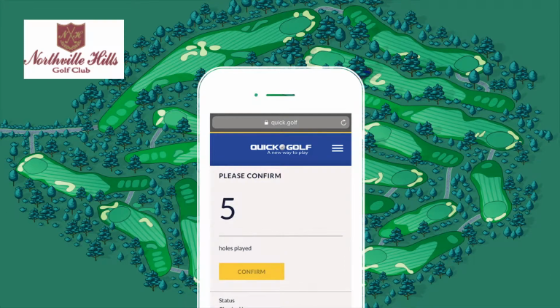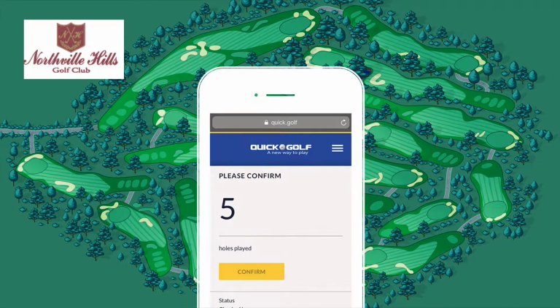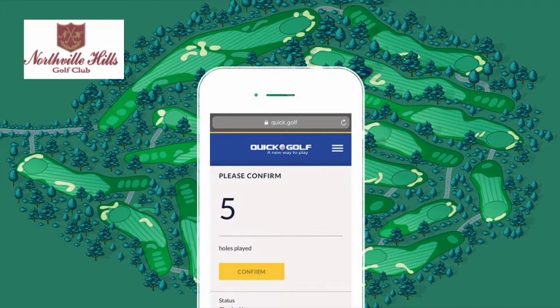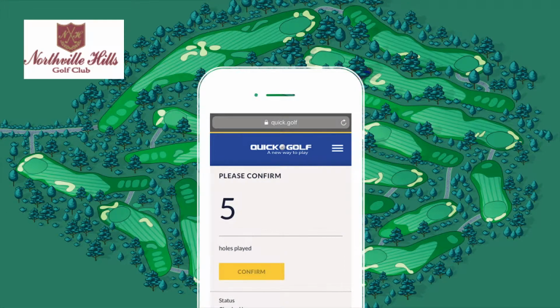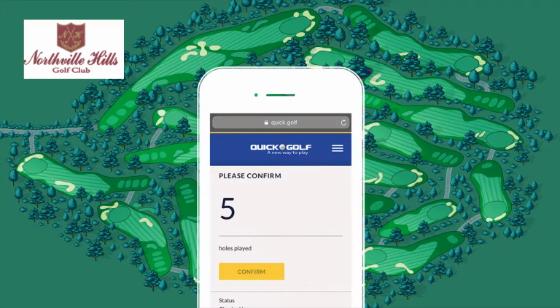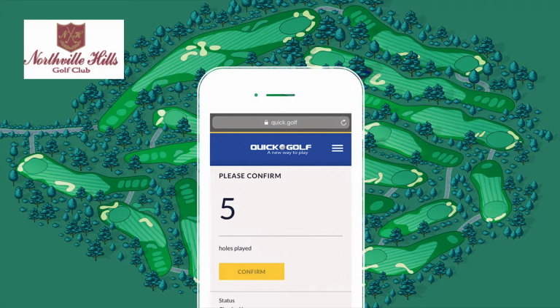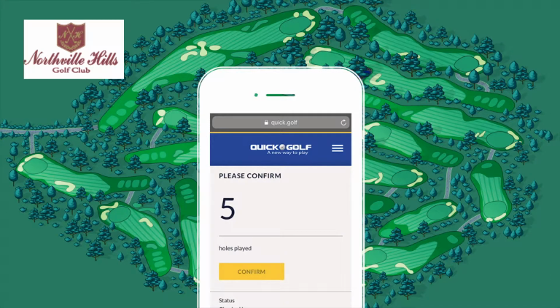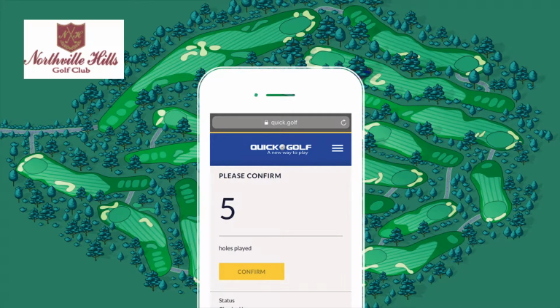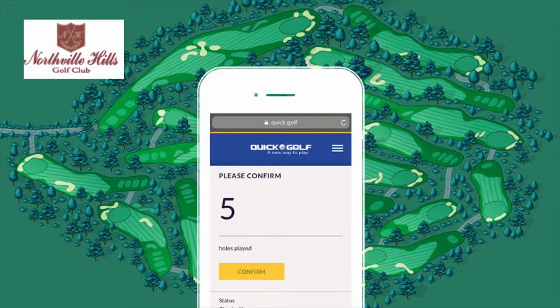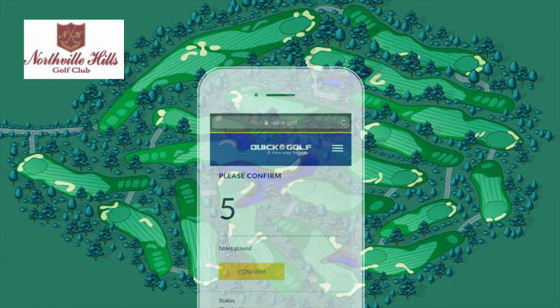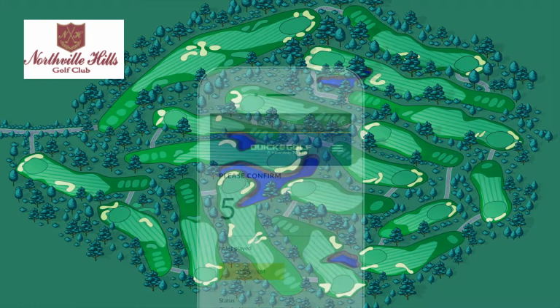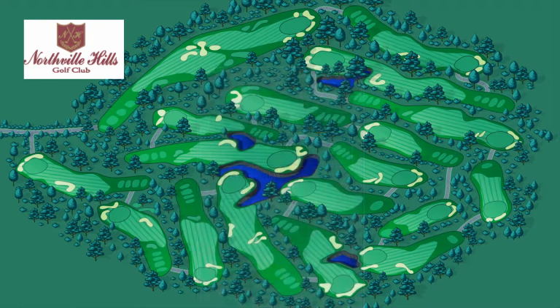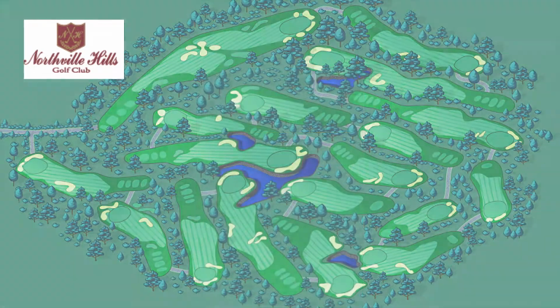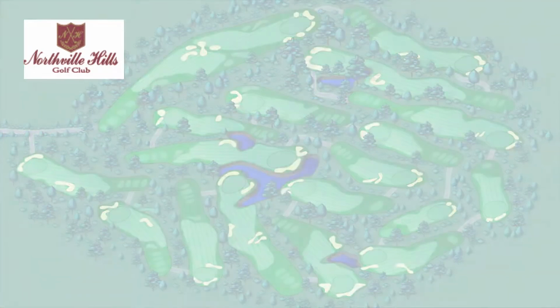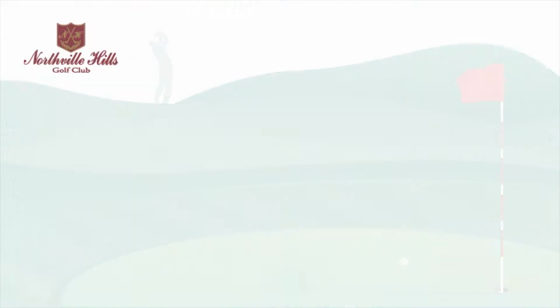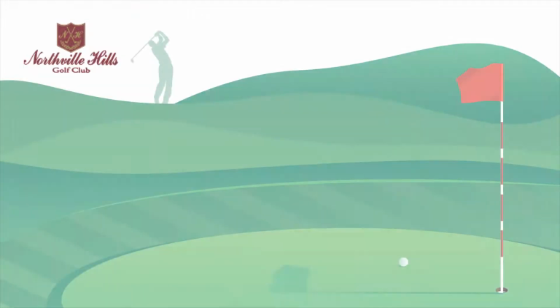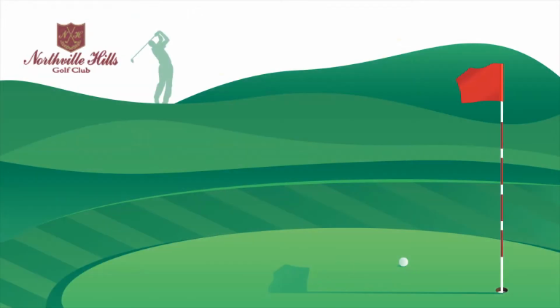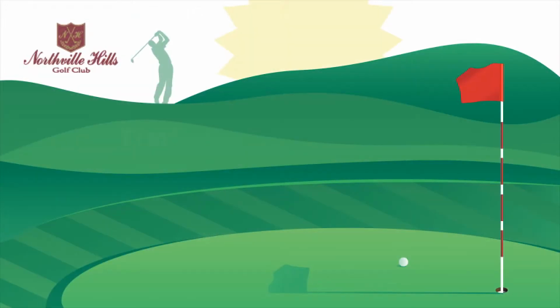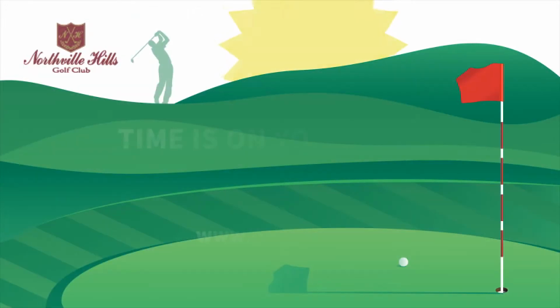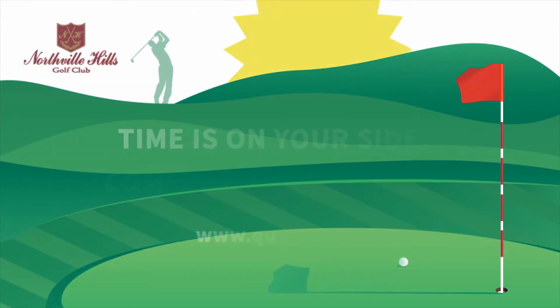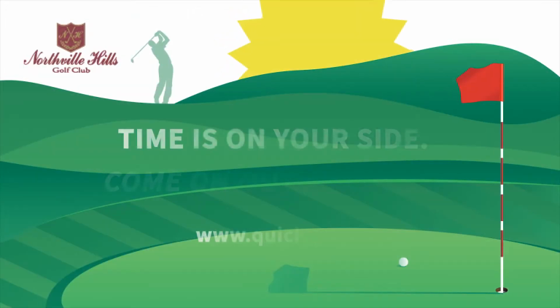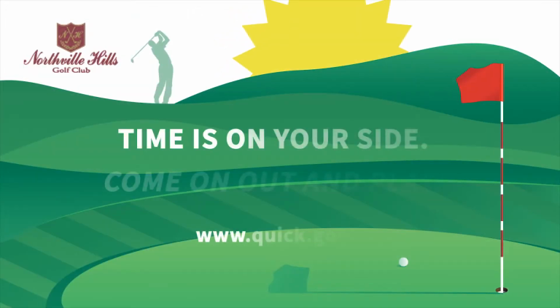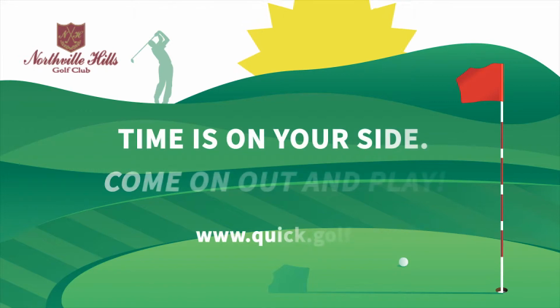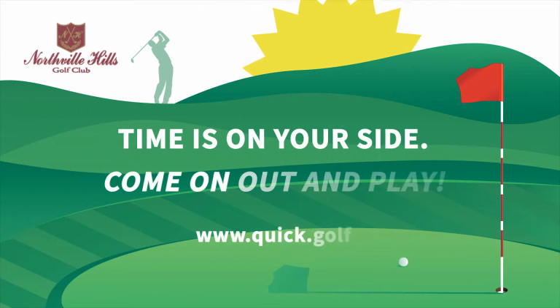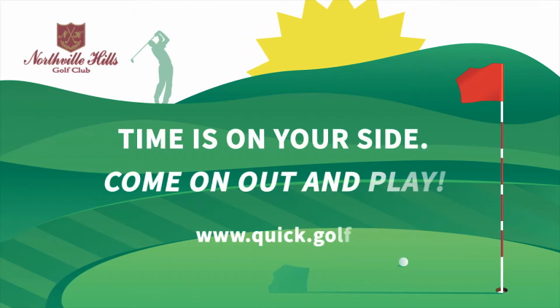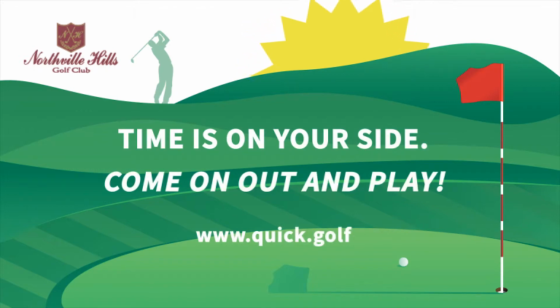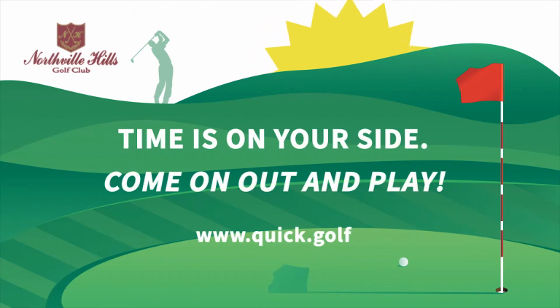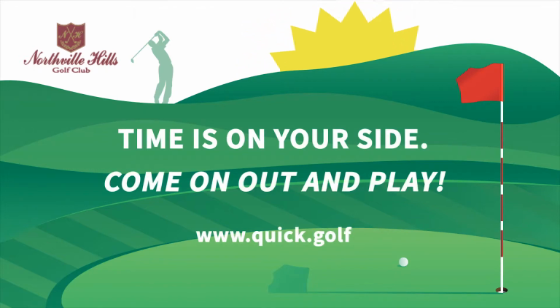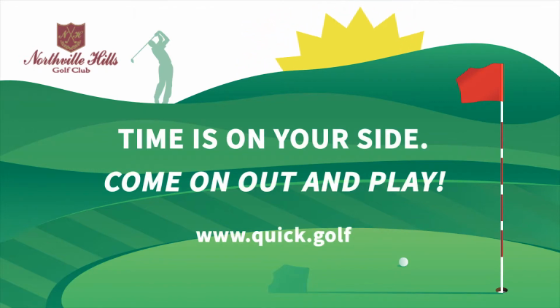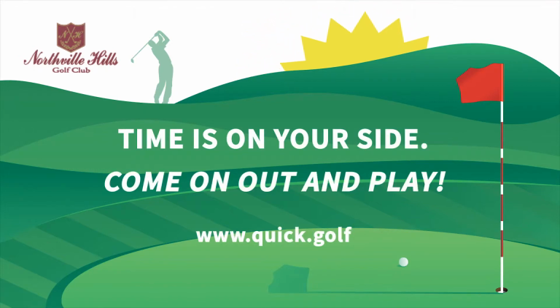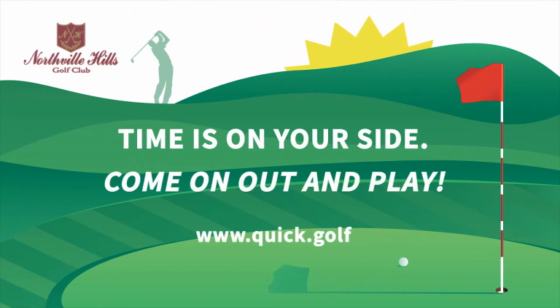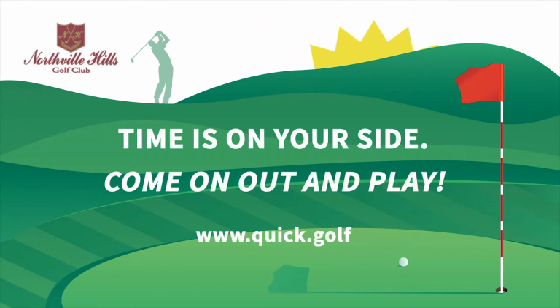Here's the cool part. When you're done playing, you can check yourself out. Now time is on your side. Let's go play.